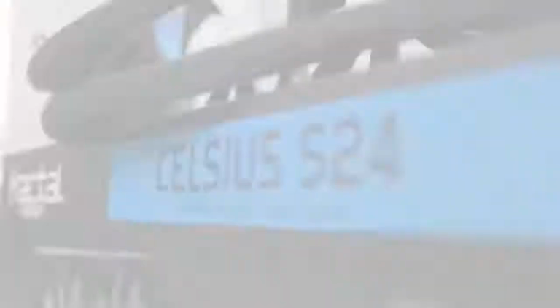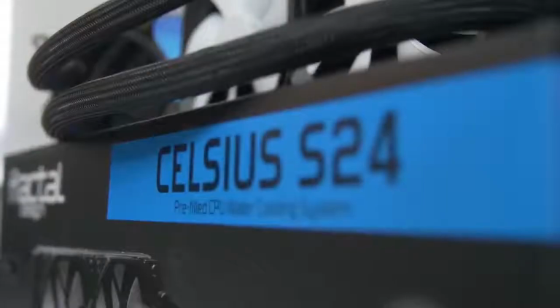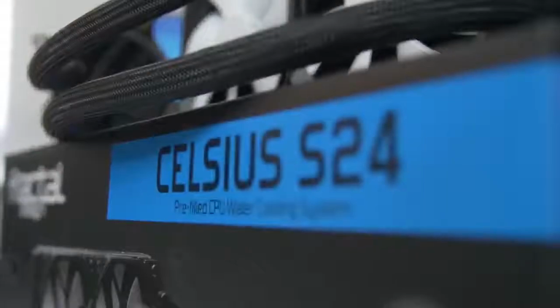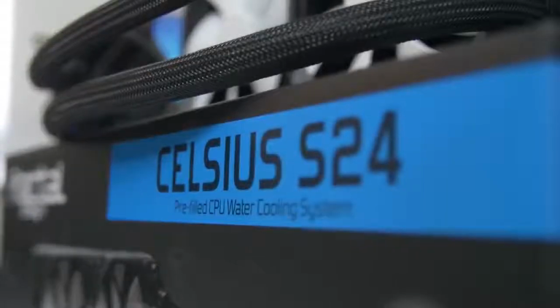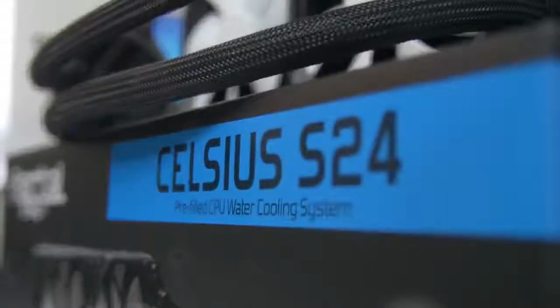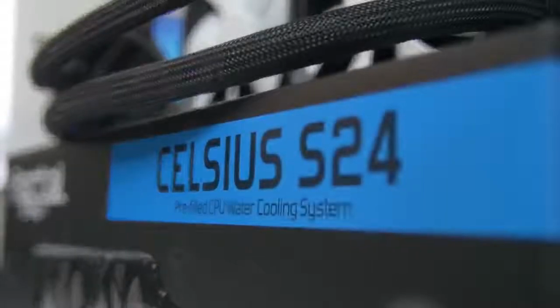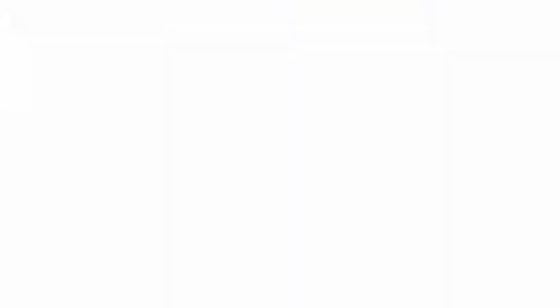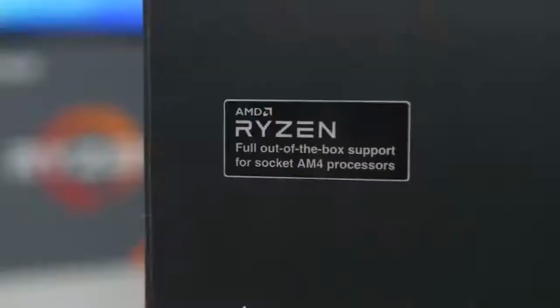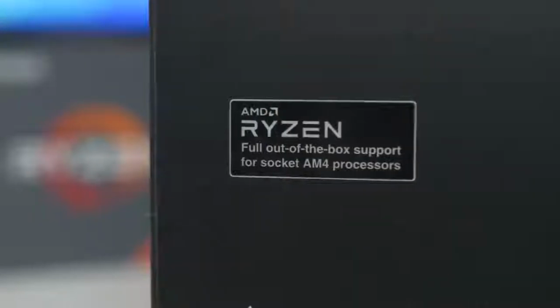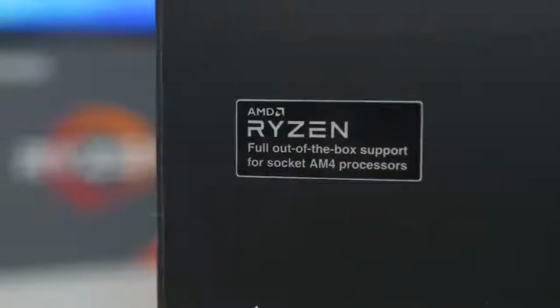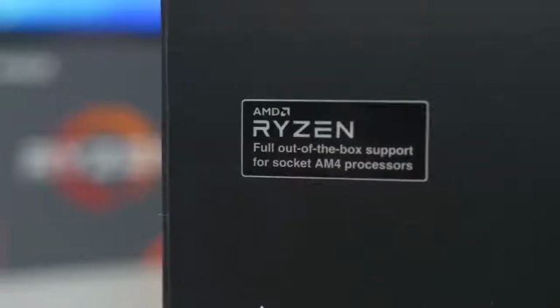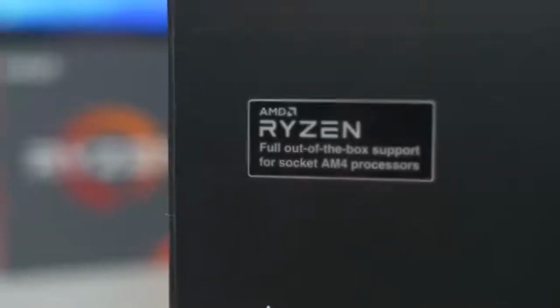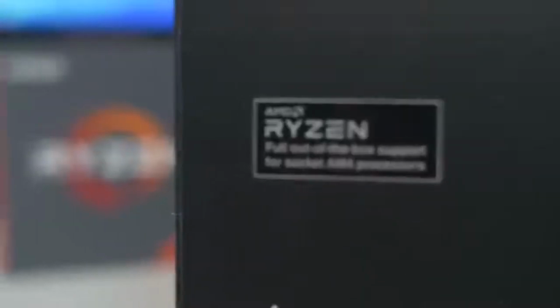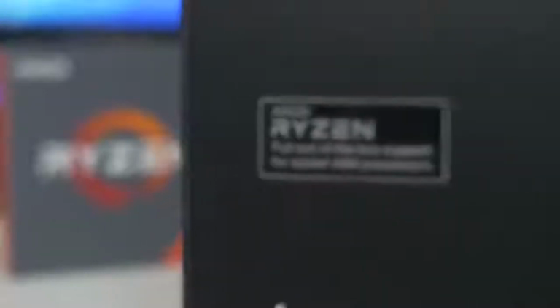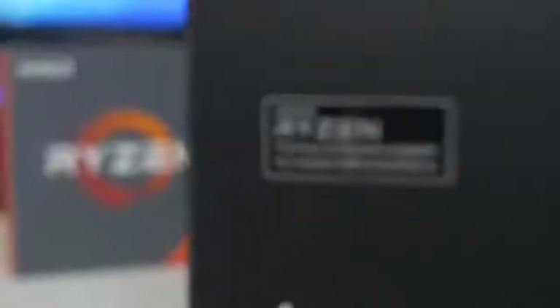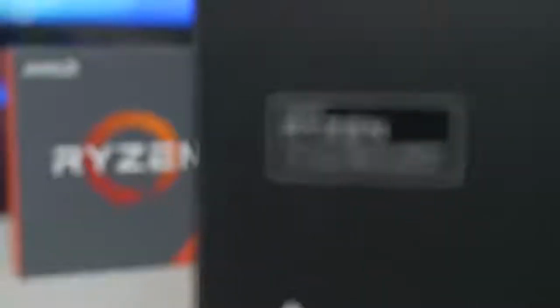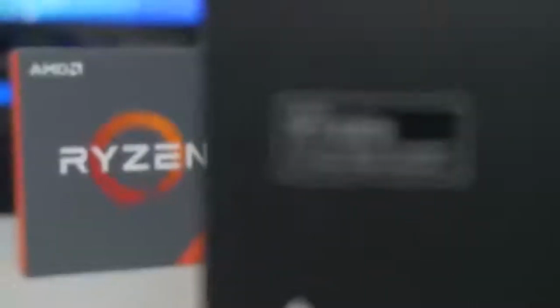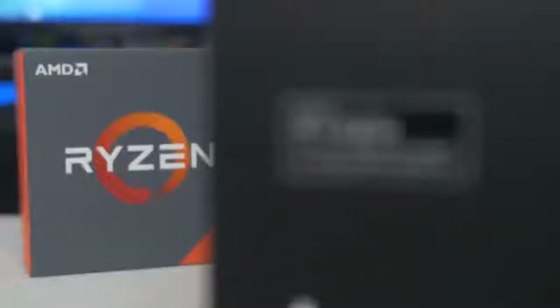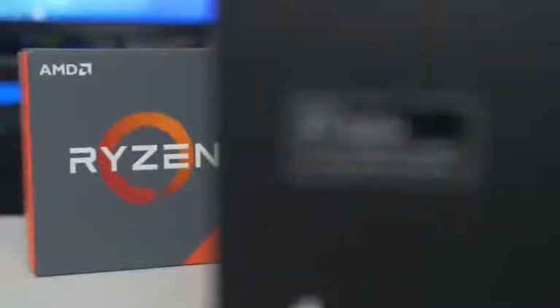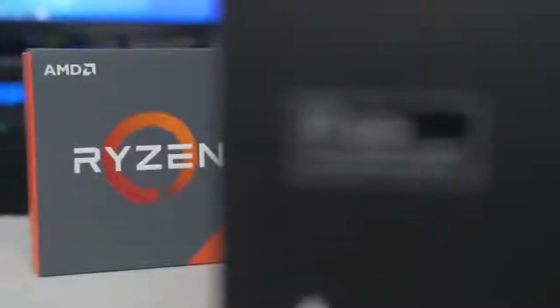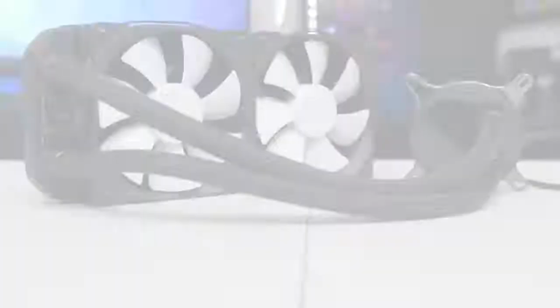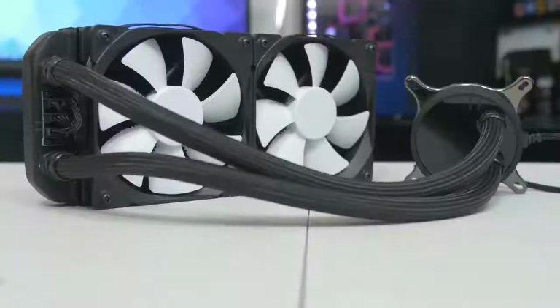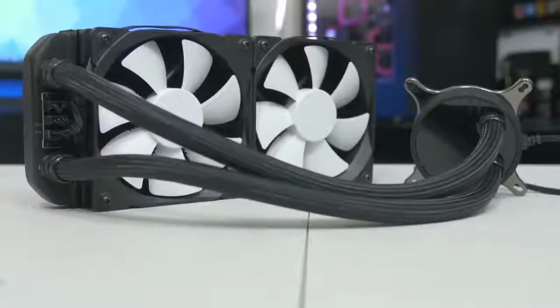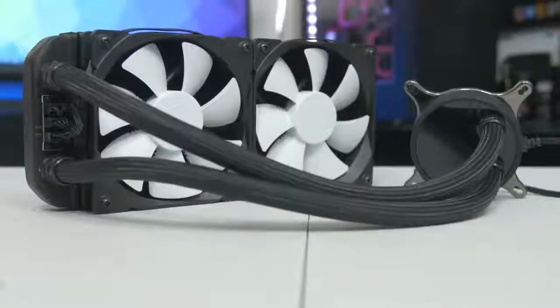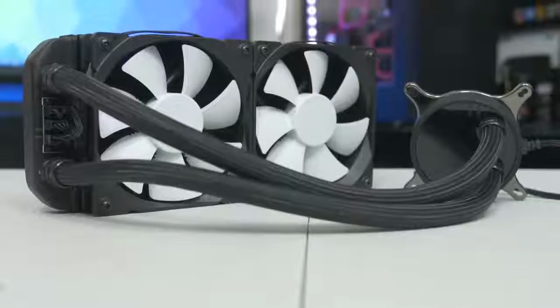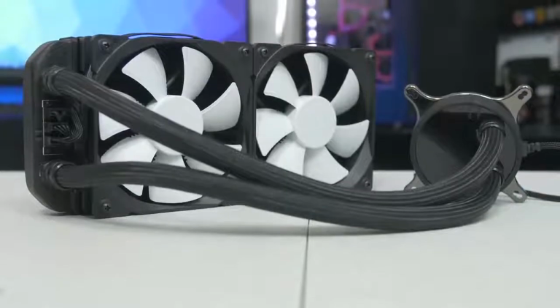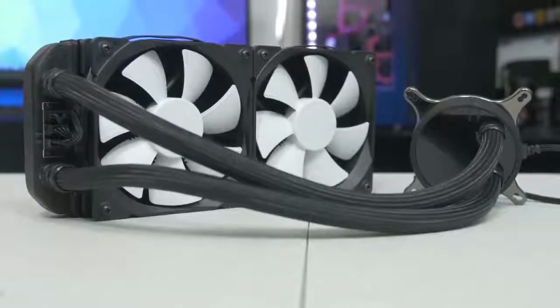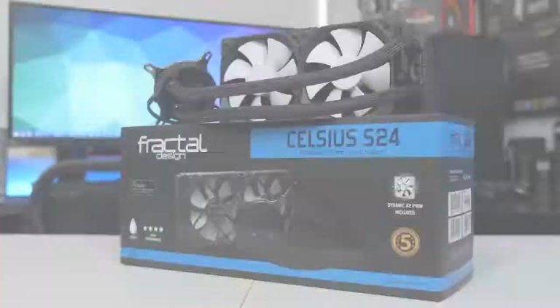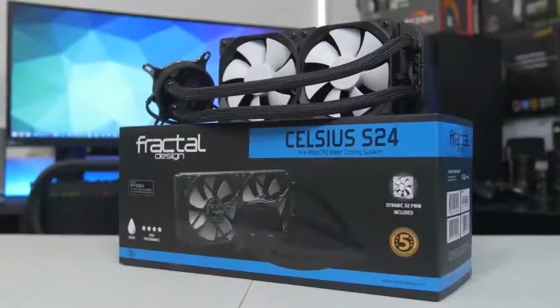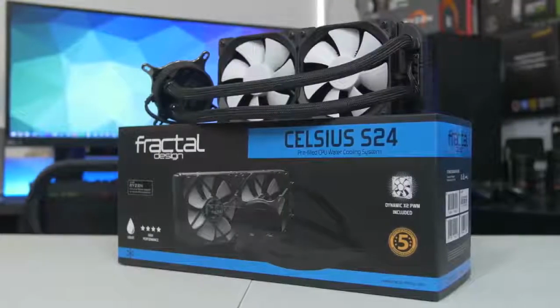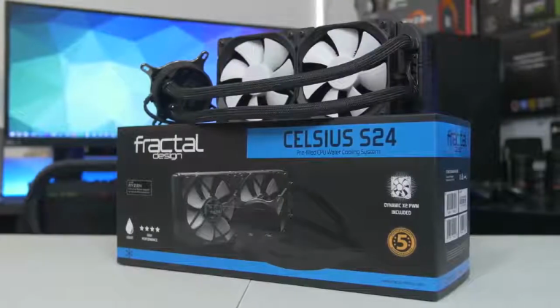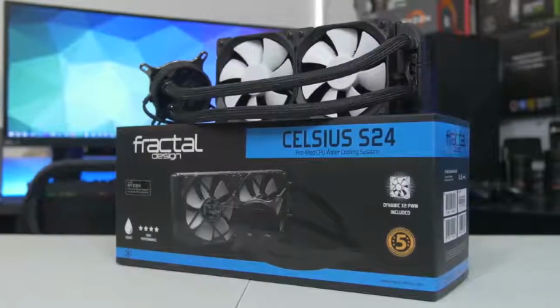With the Celsius line of all-in-one liquid coolers from Fractal Design, it's easy to stay cool. Click on the link in the description for more info.